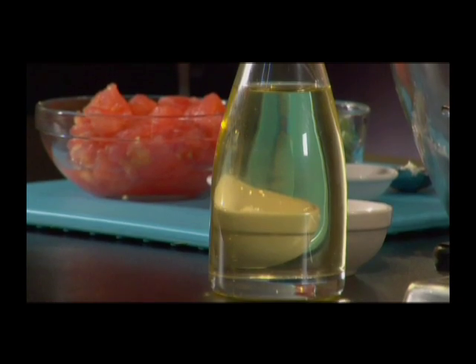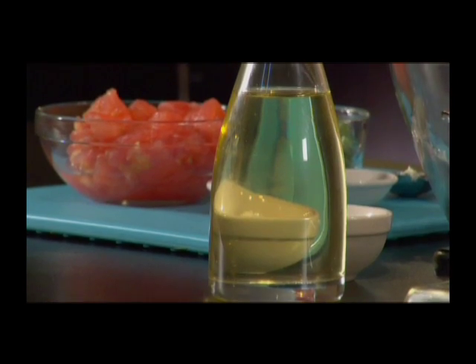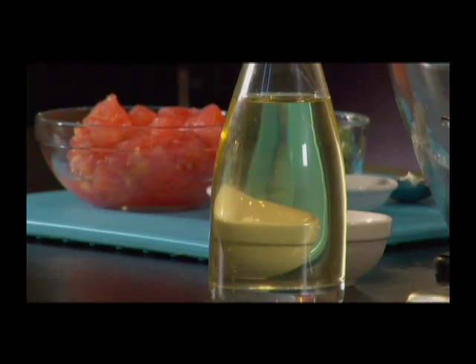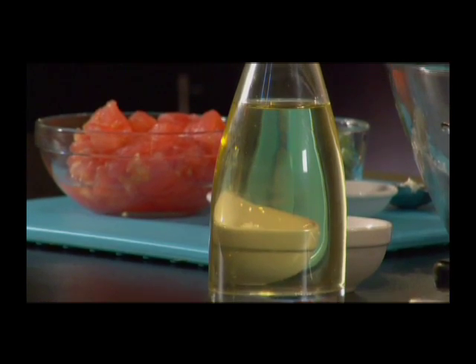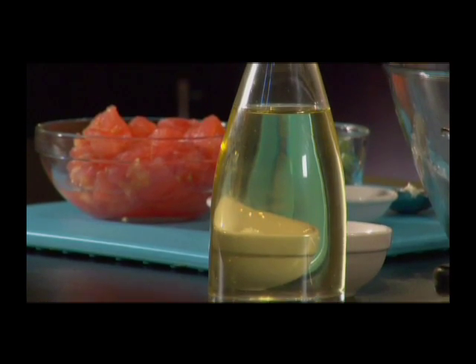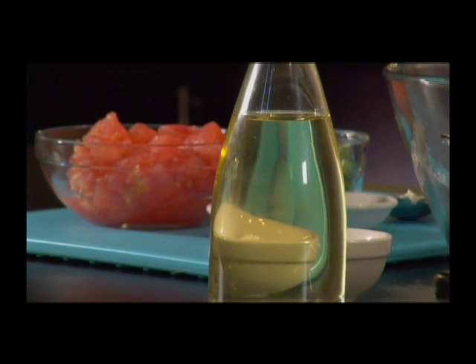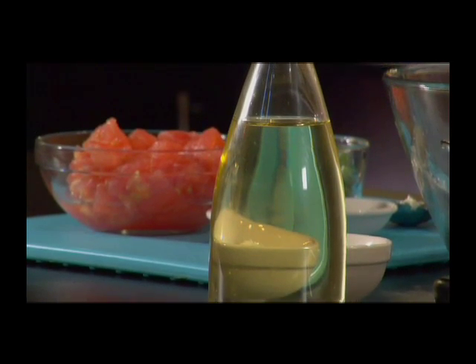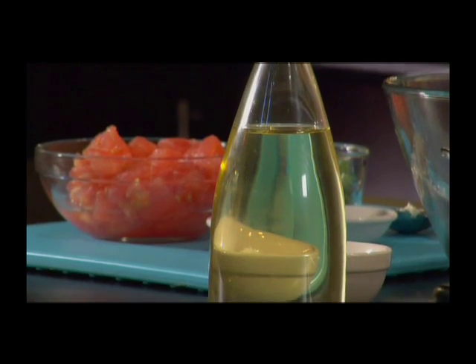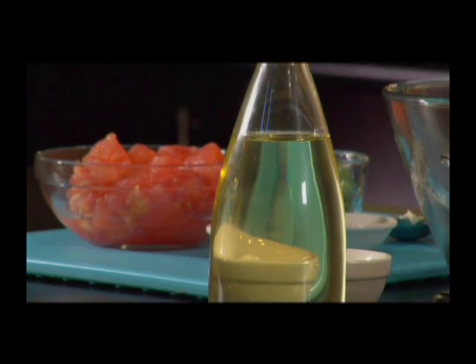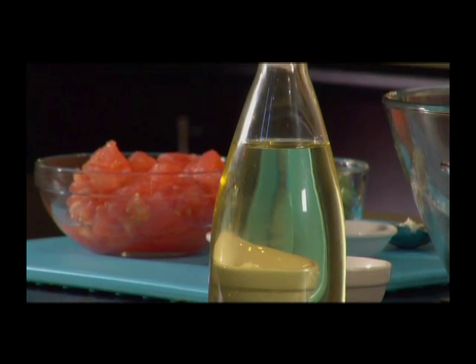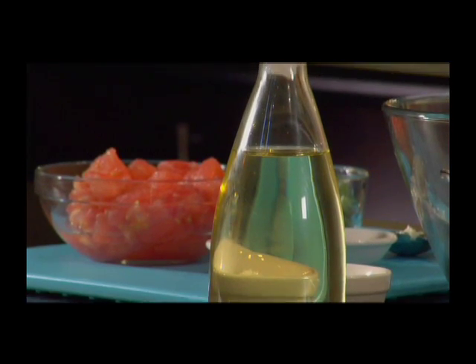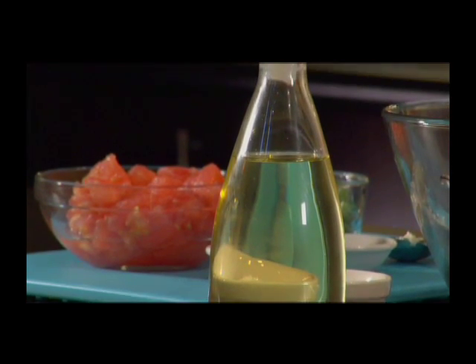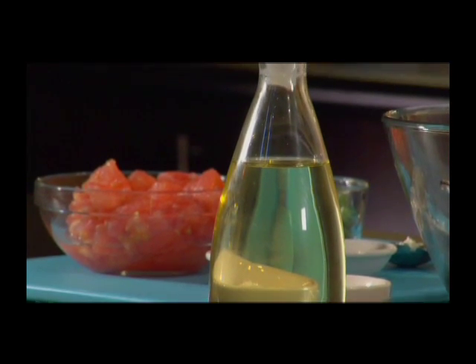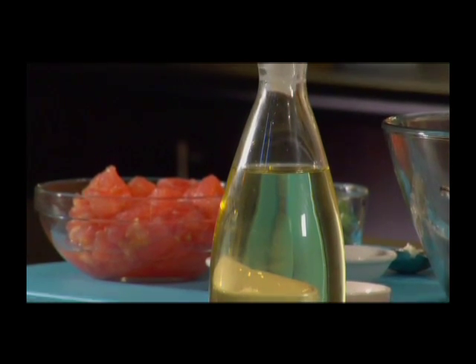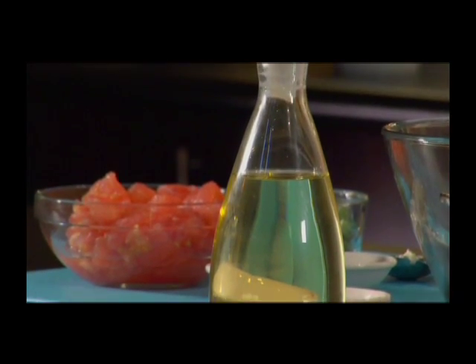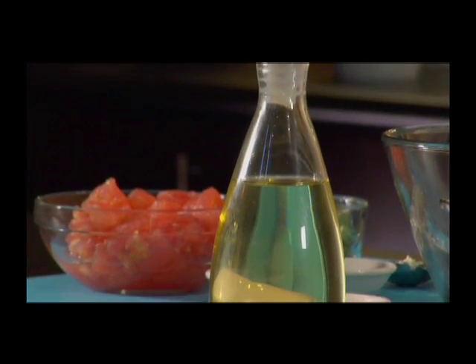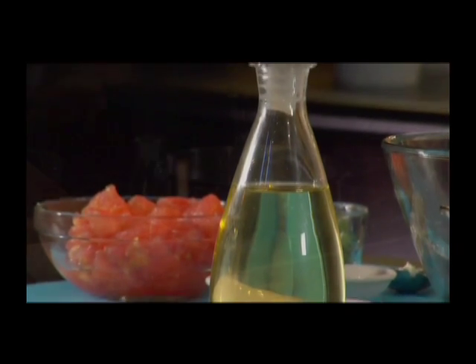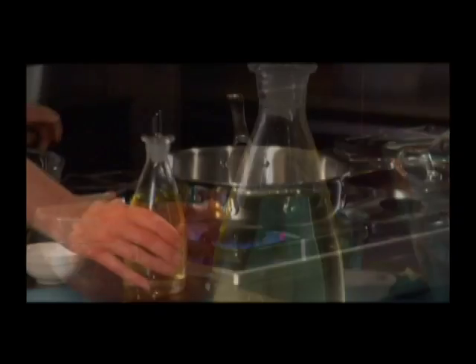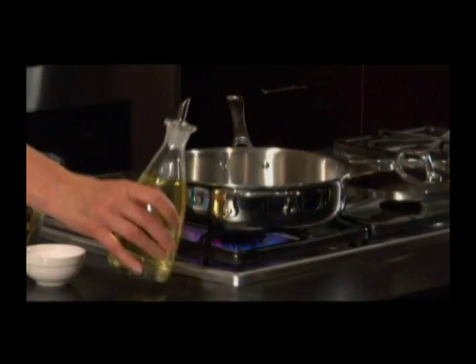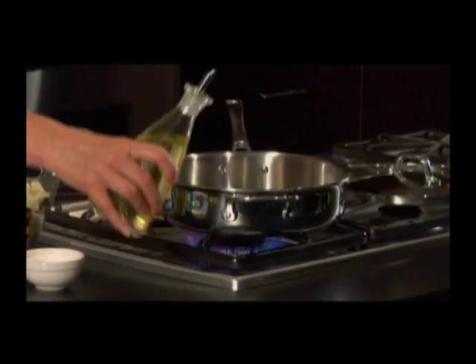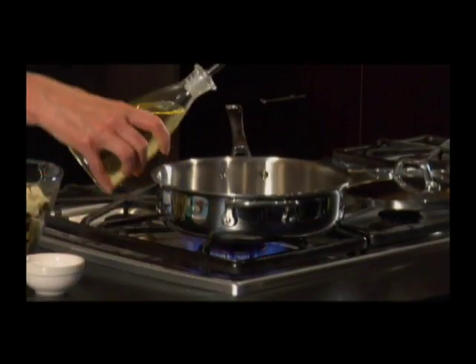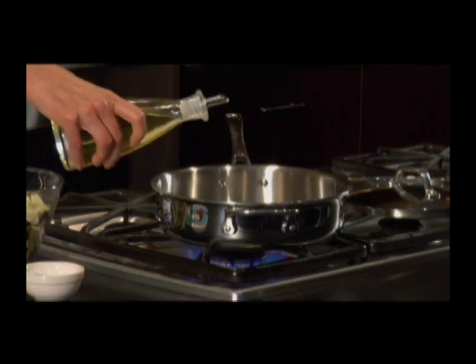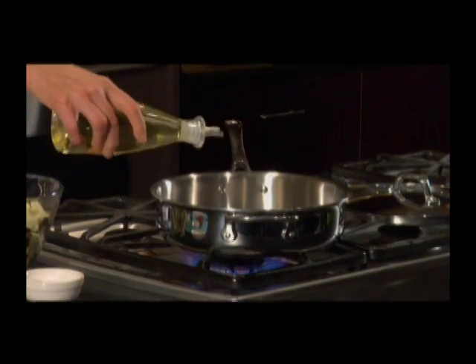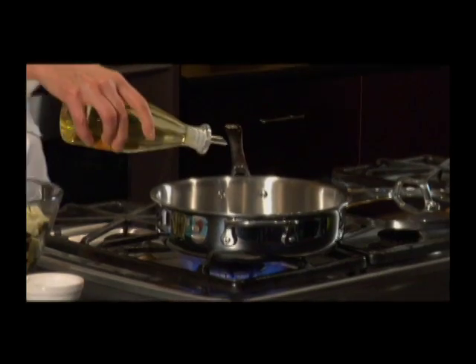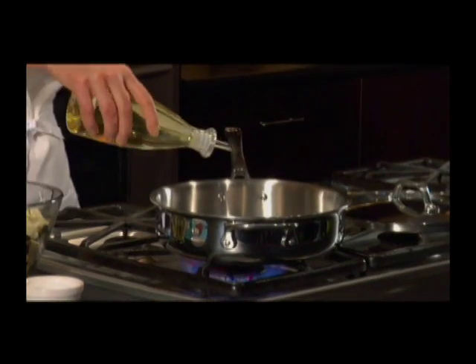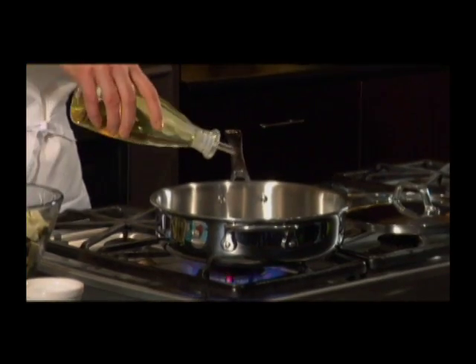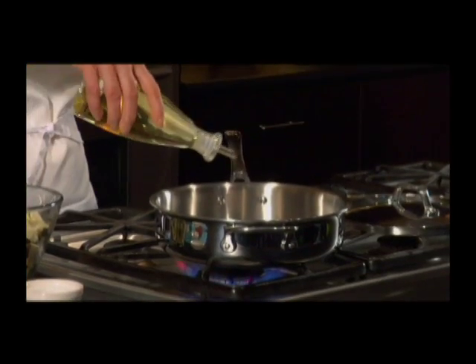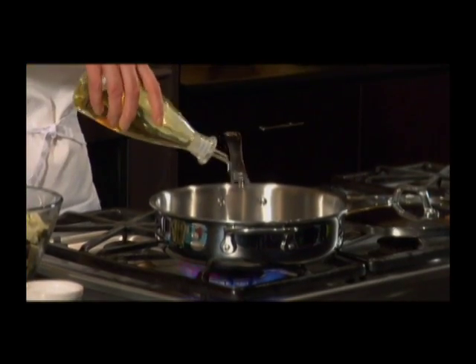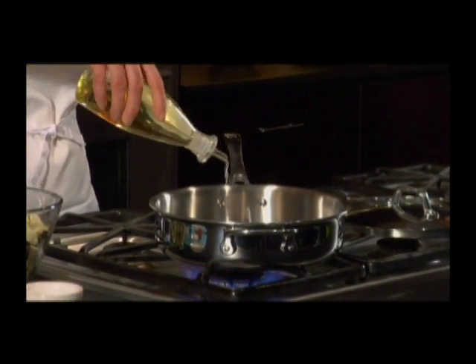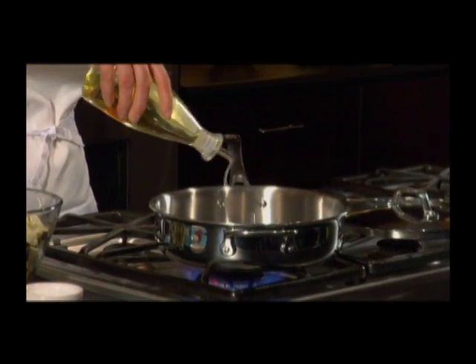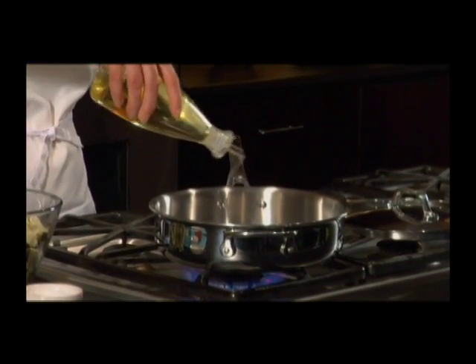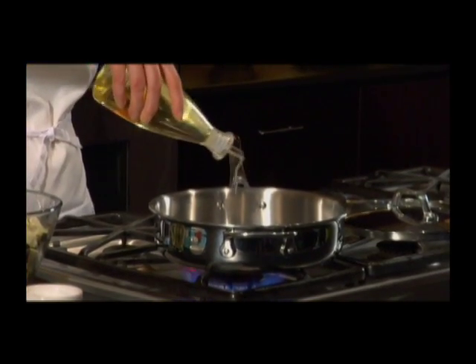Canola oil is perfect for sautéing because of its high heat tolerance, neutral flavor, and heart-healthy fat profile.